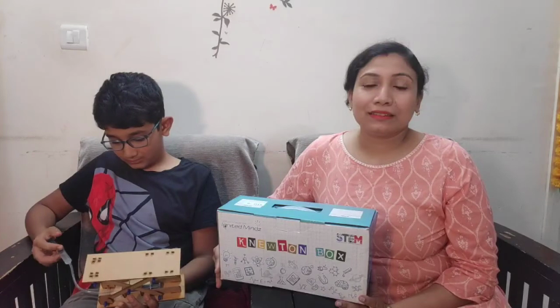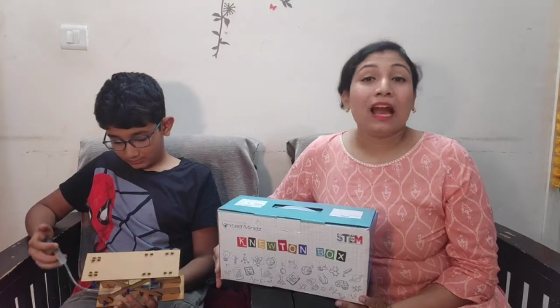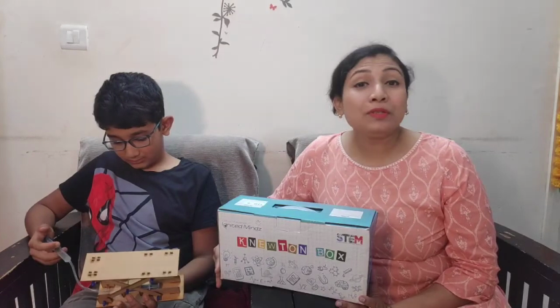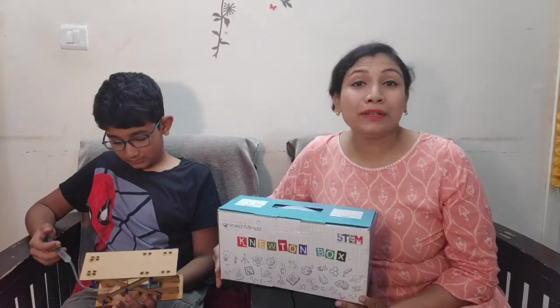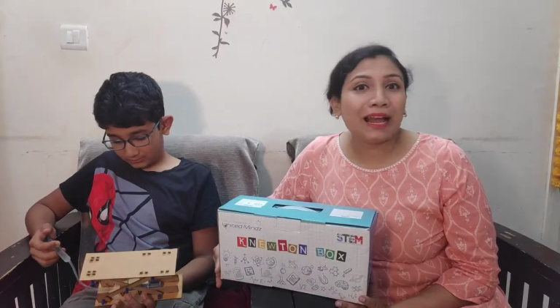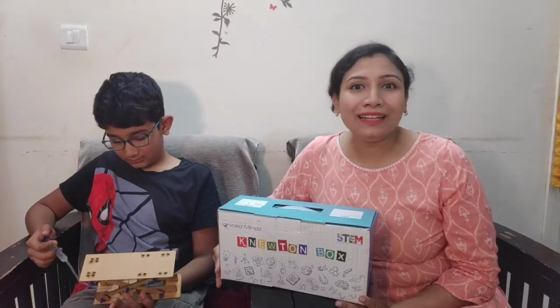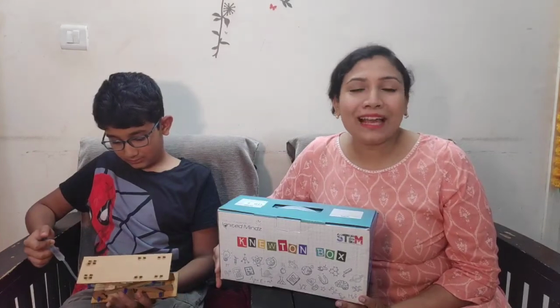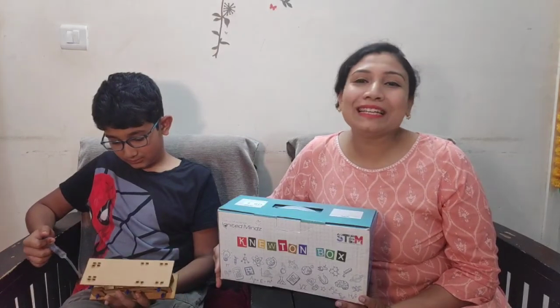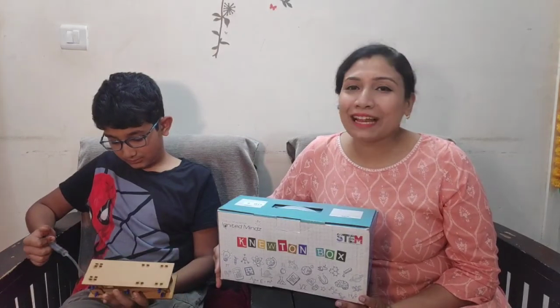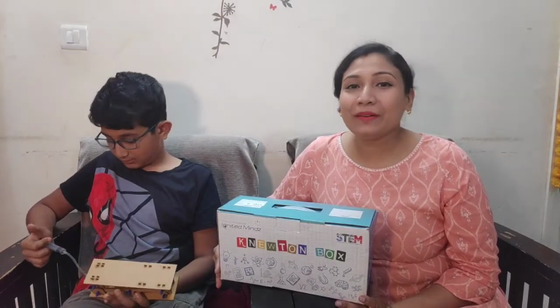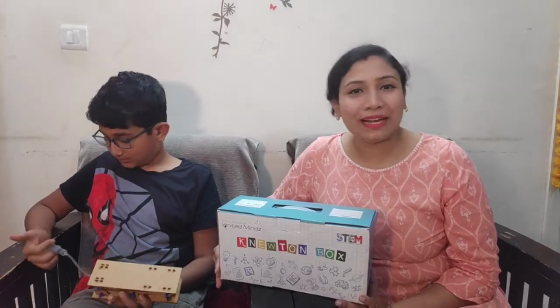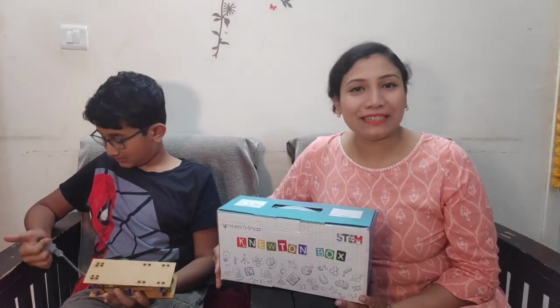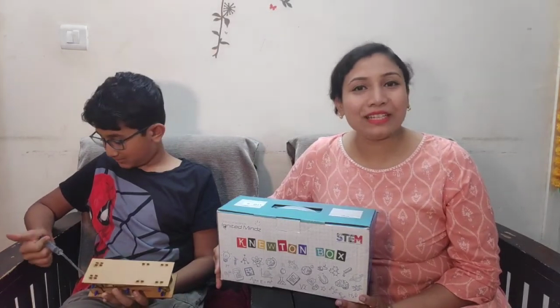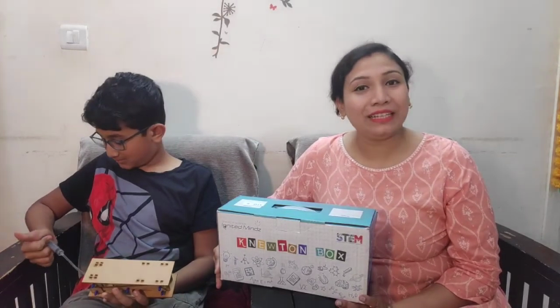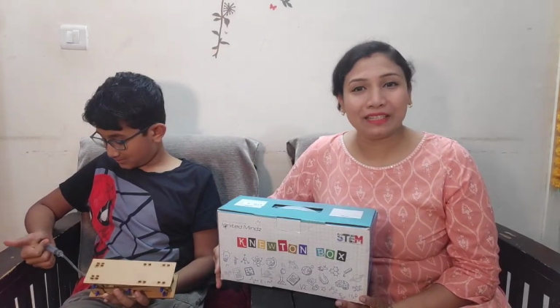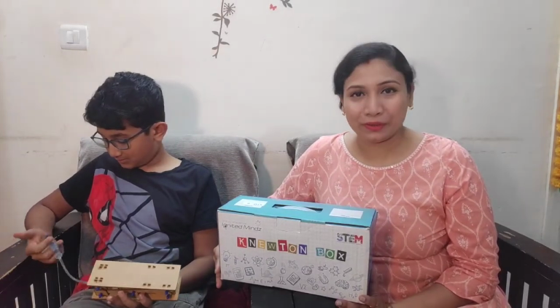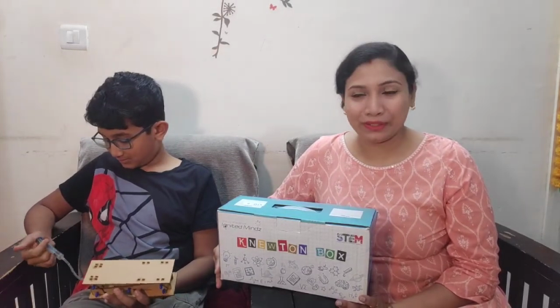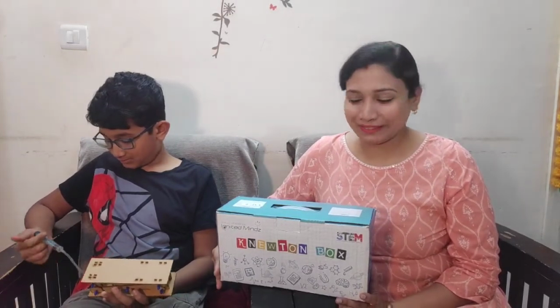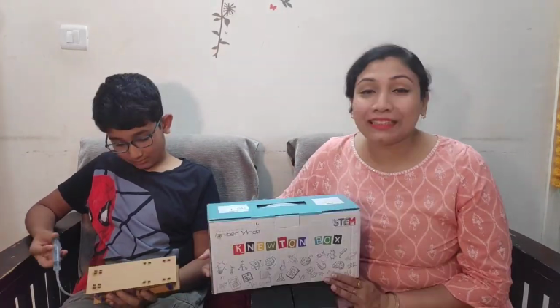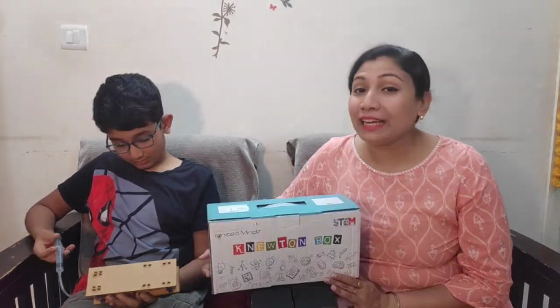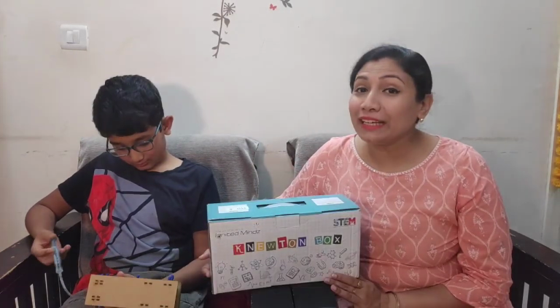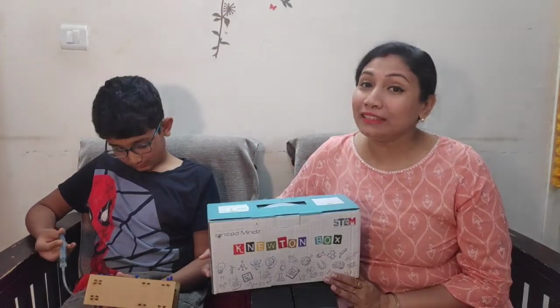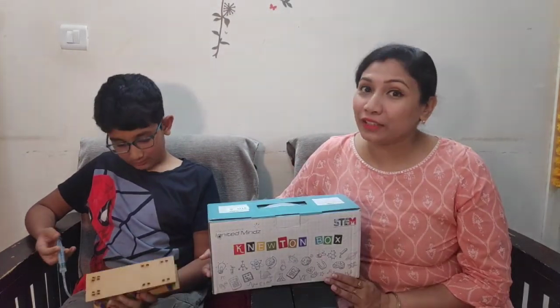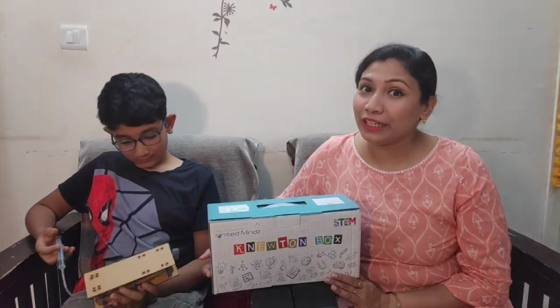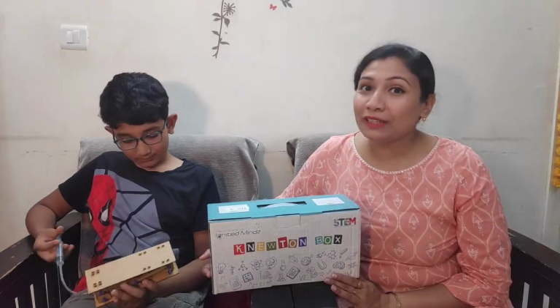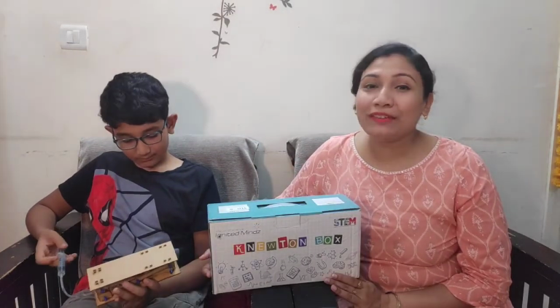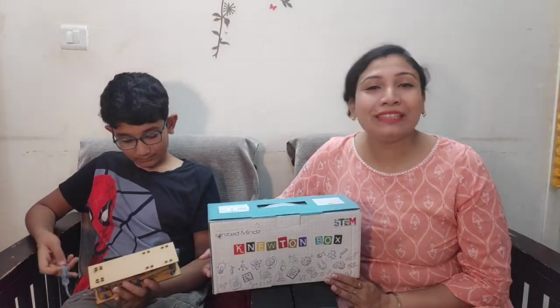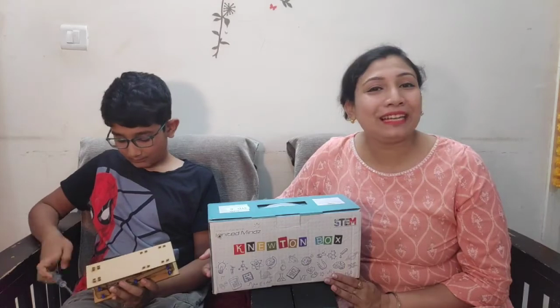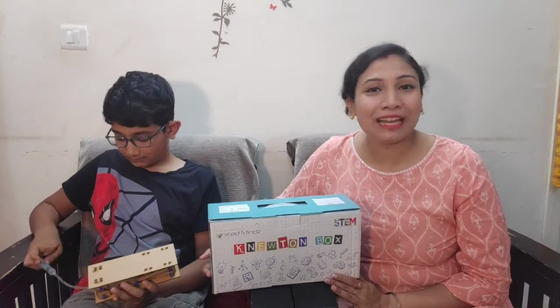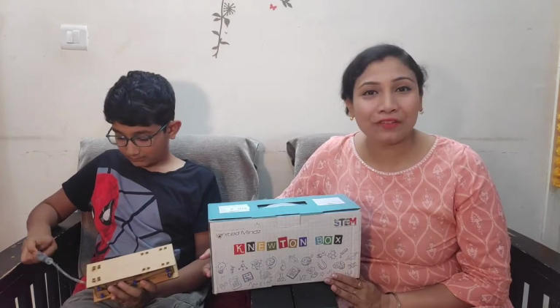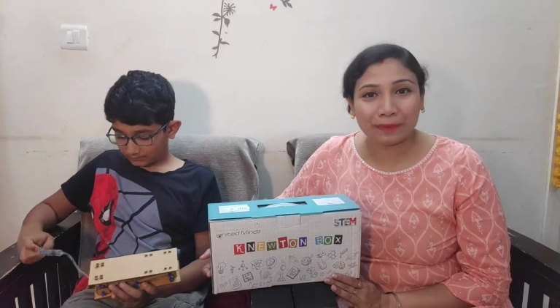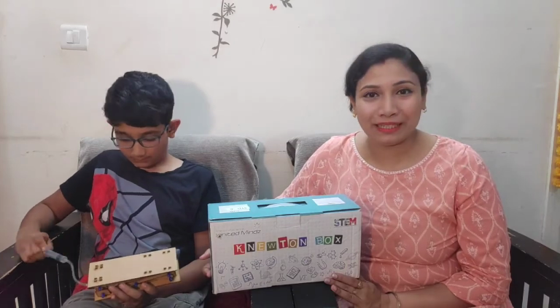I'm so glad he has Ignited Minds sessions in his school. They connect theory with real life applications.